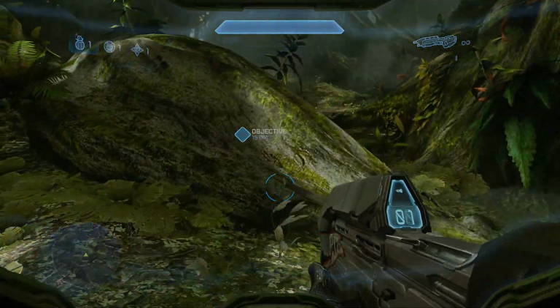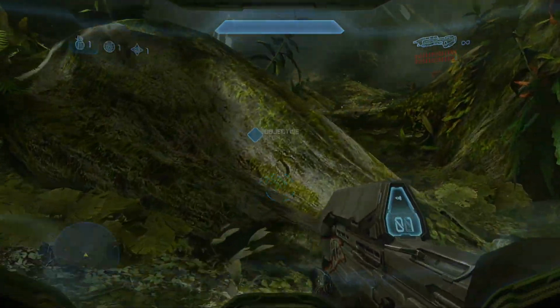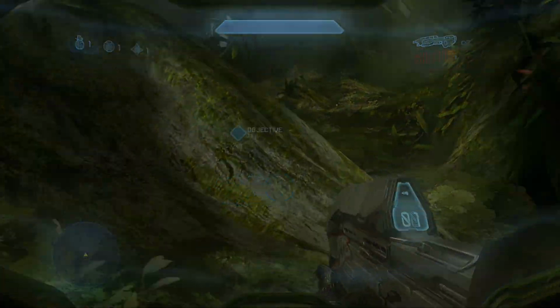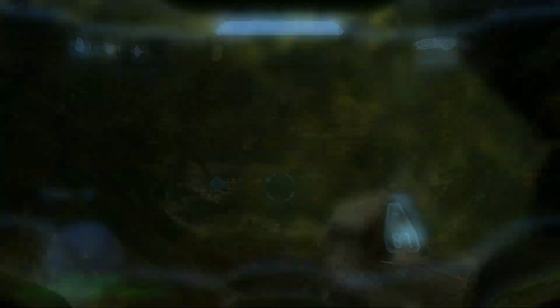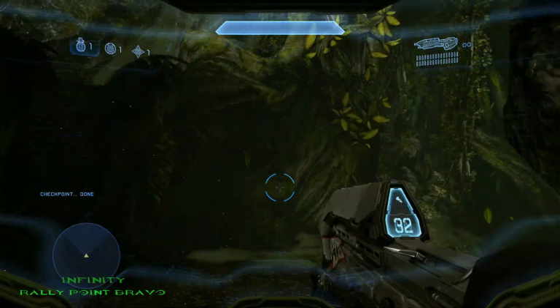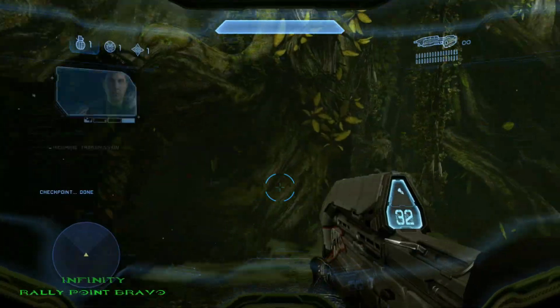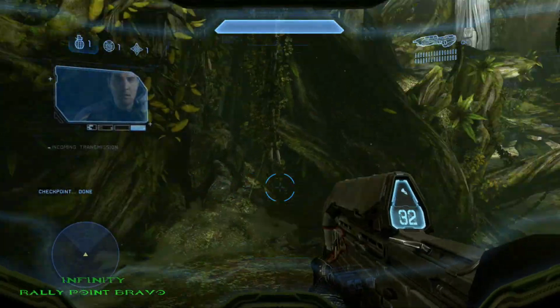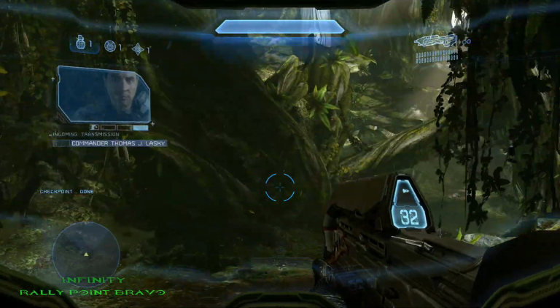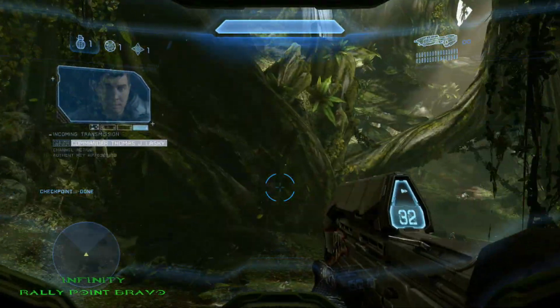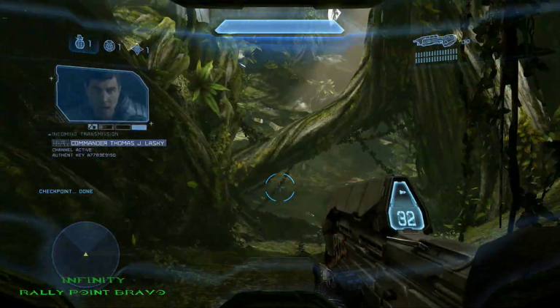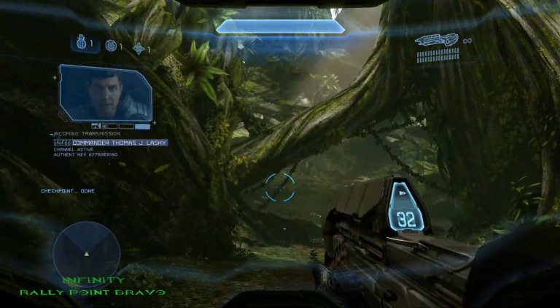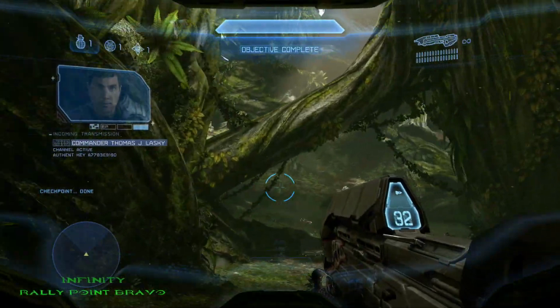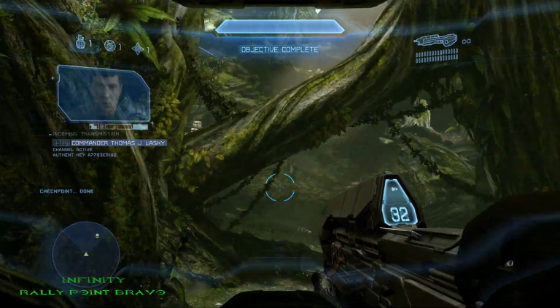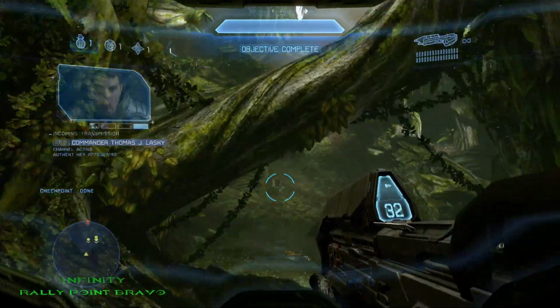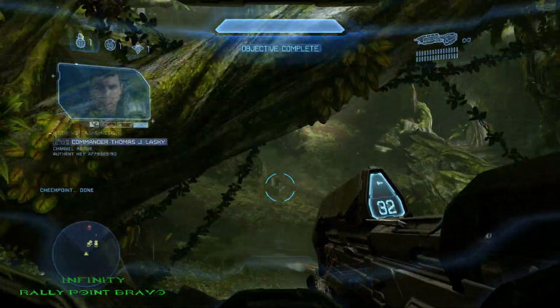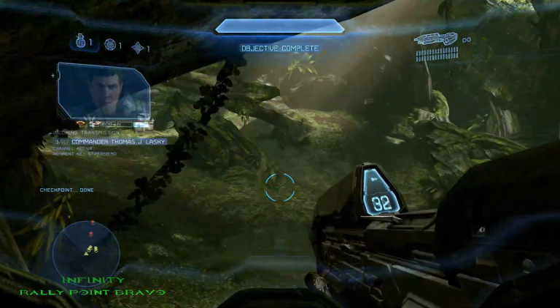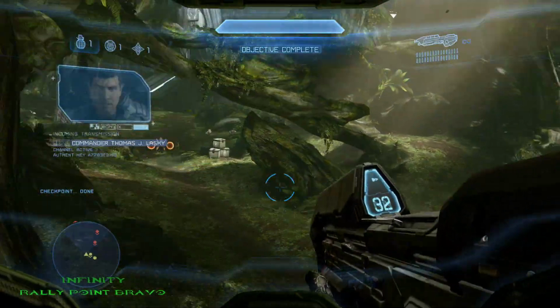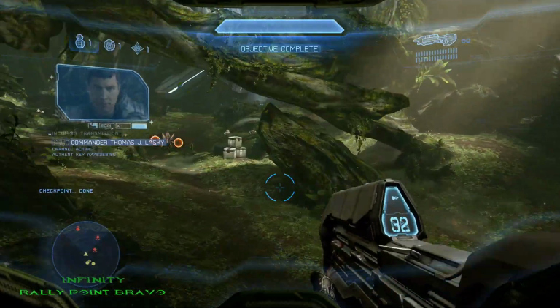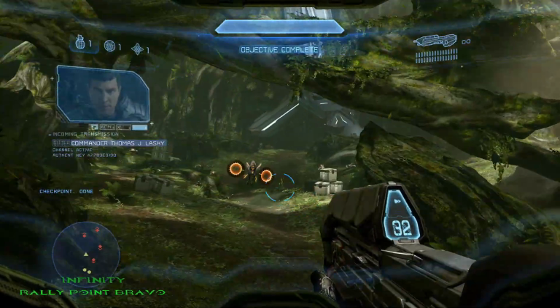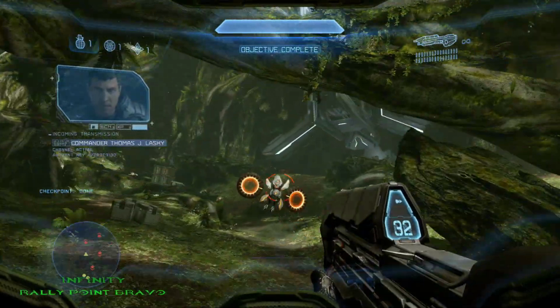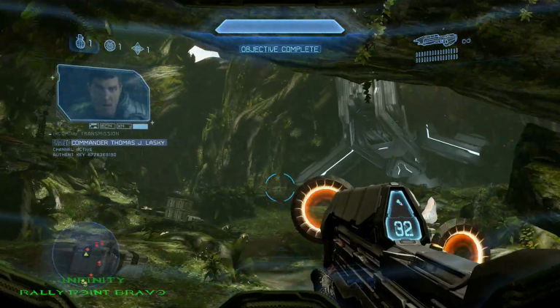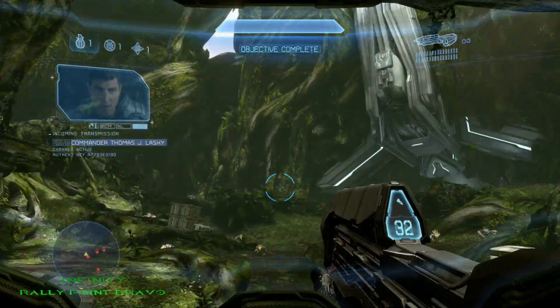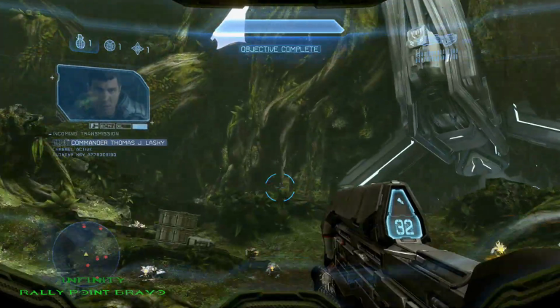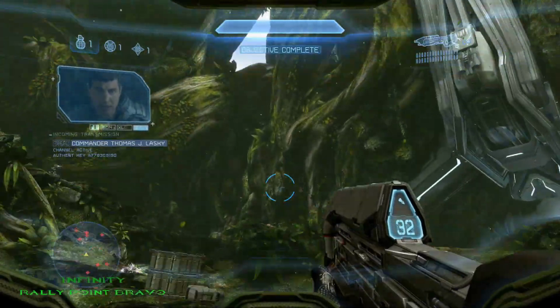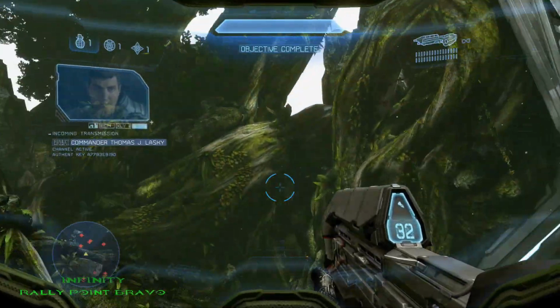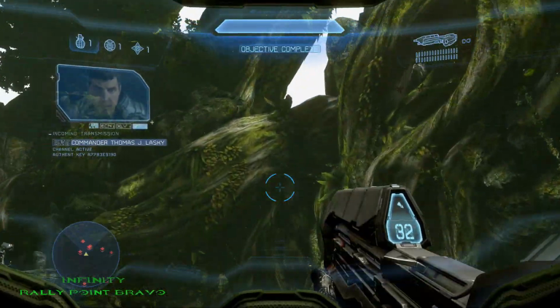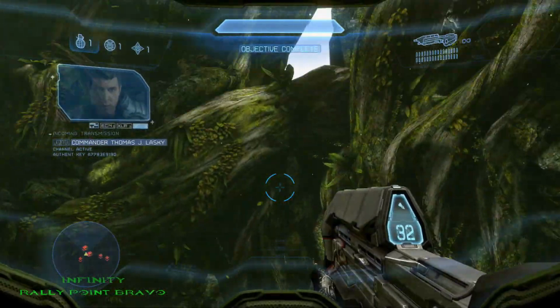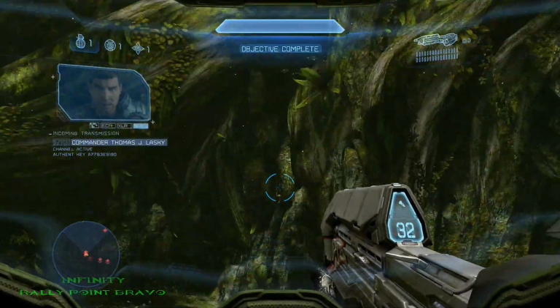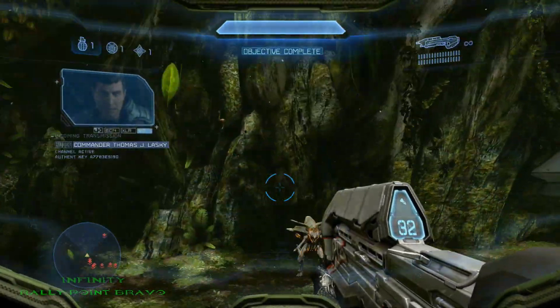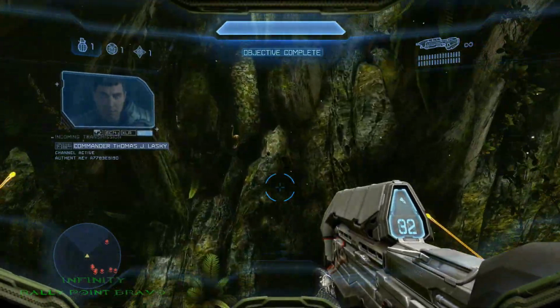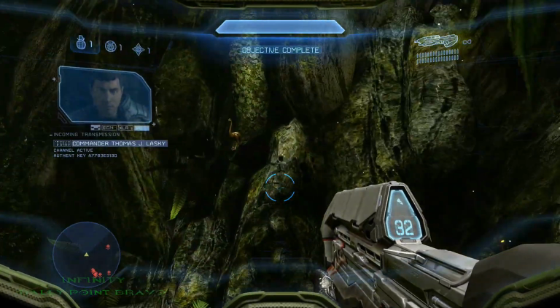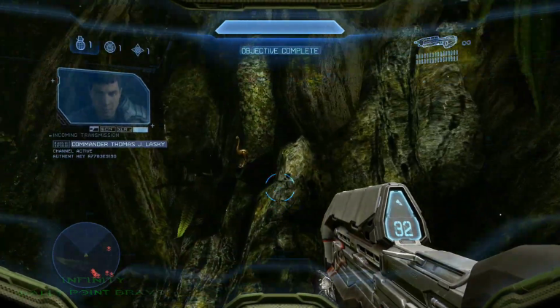The second MOA location on Infinity is located right at Point Bravo. You'll see it right there next to the door where you have to put Cortana in the panel.